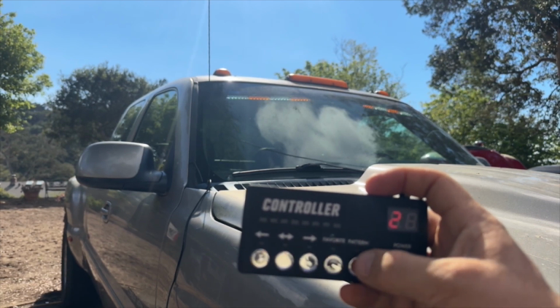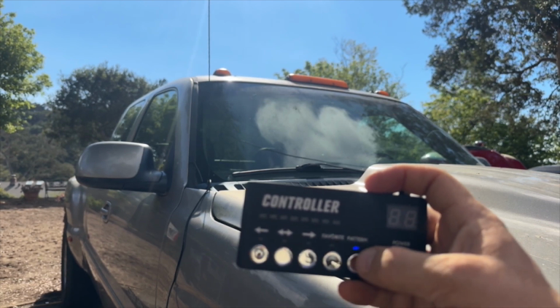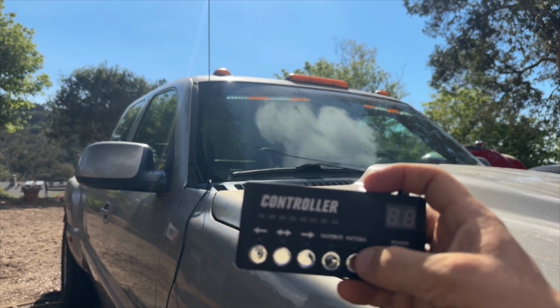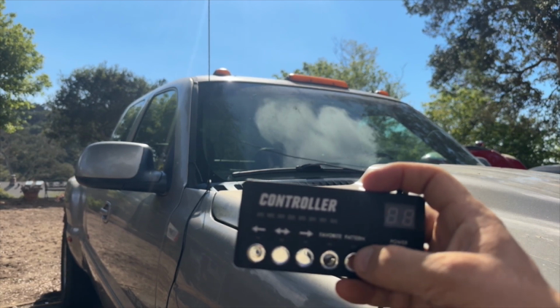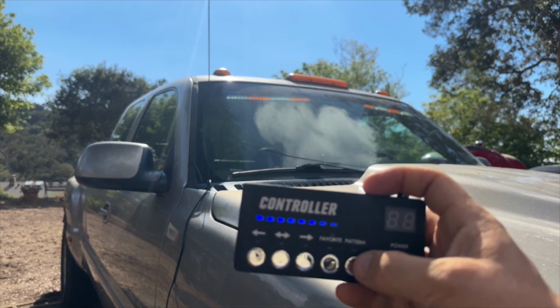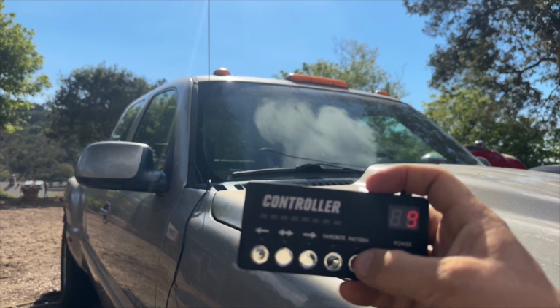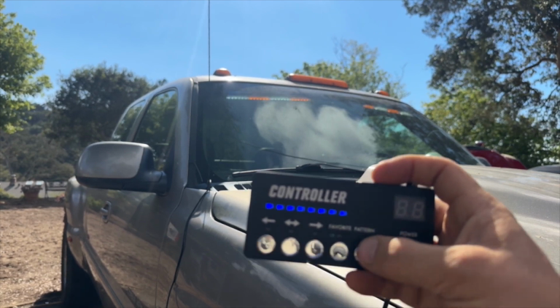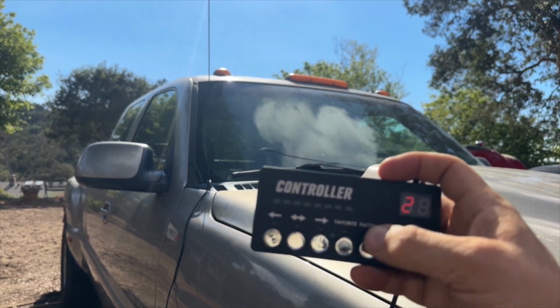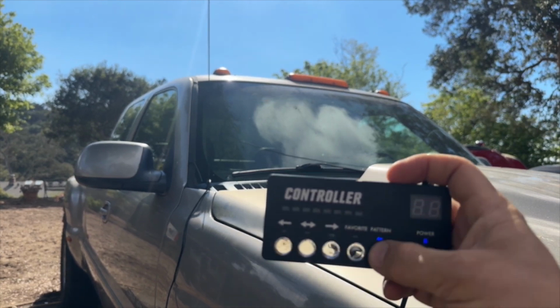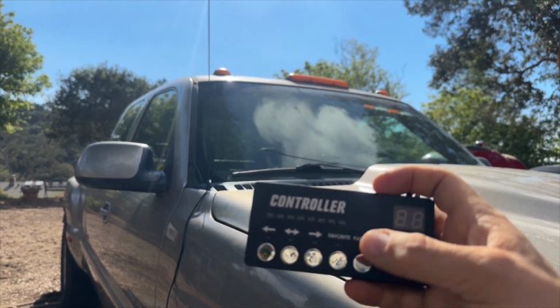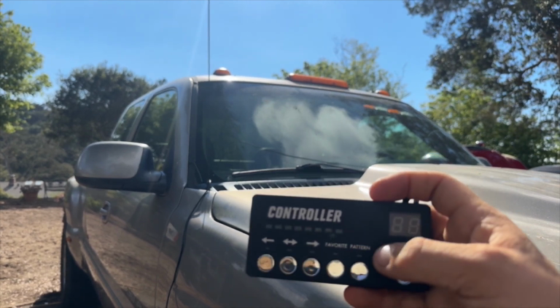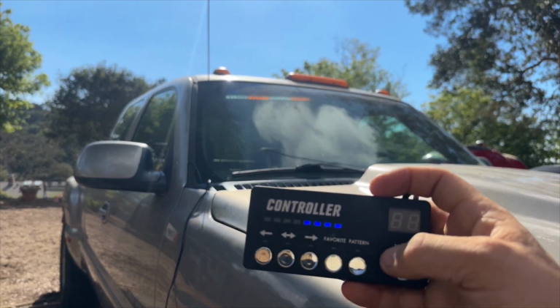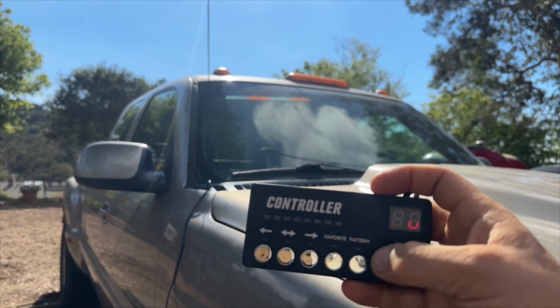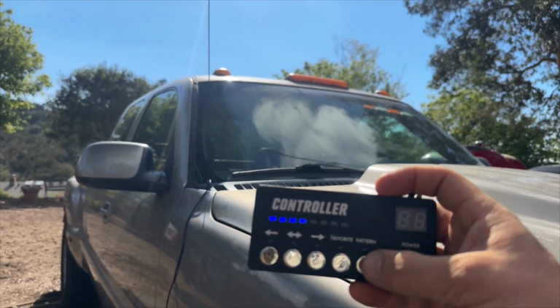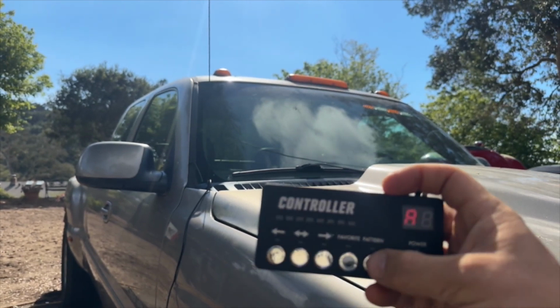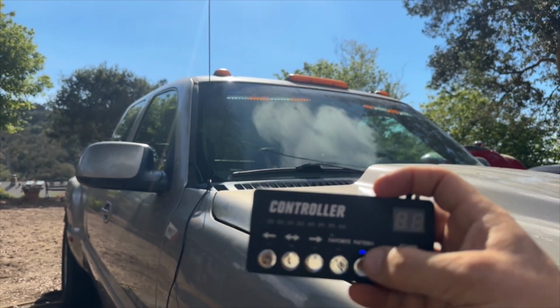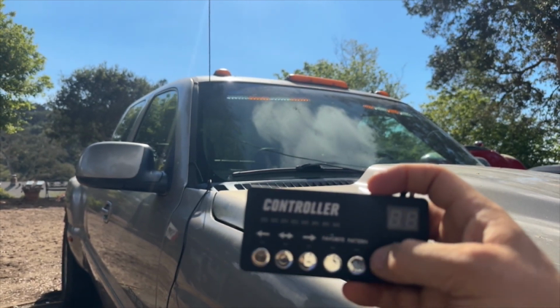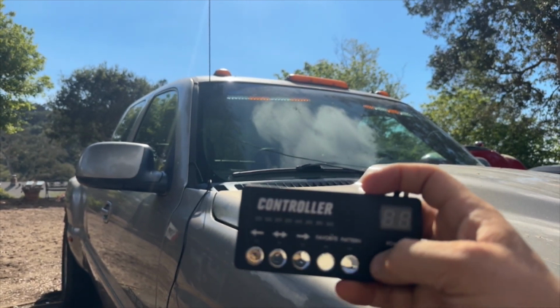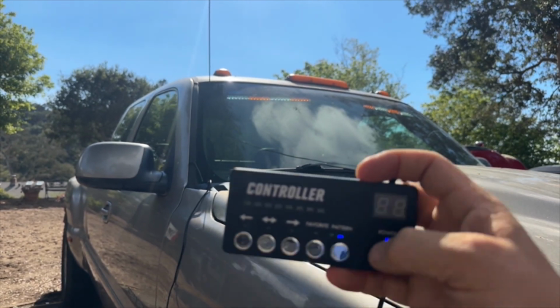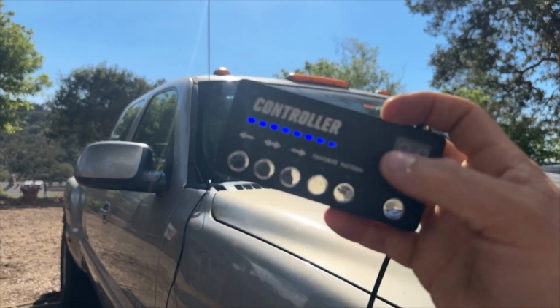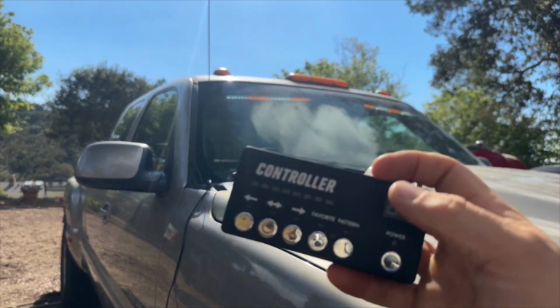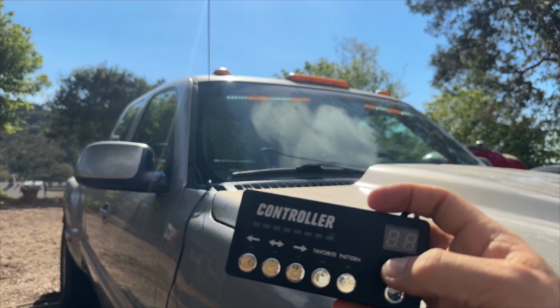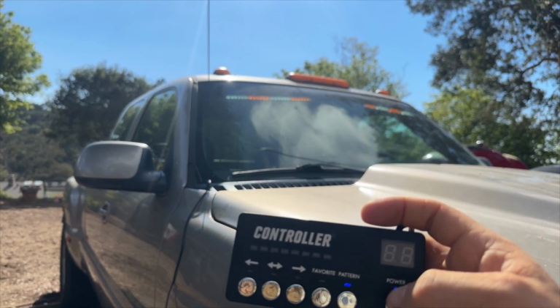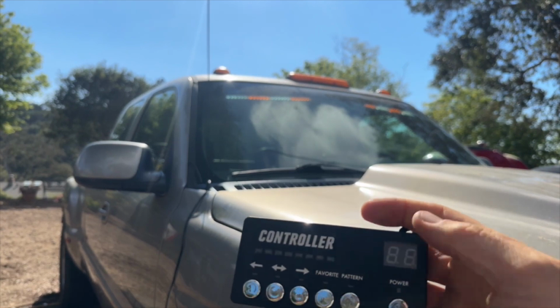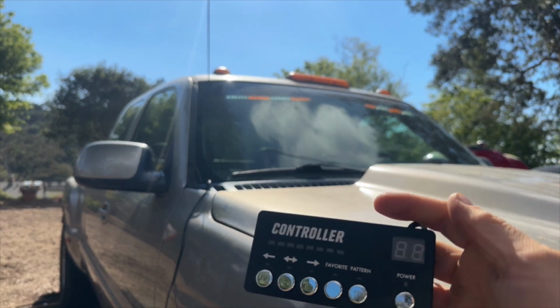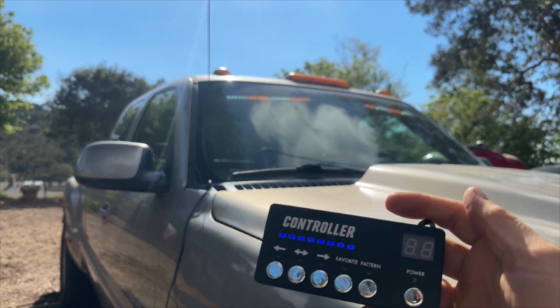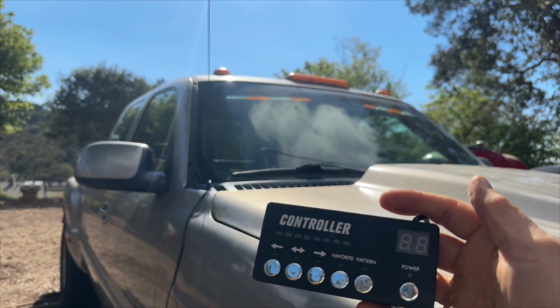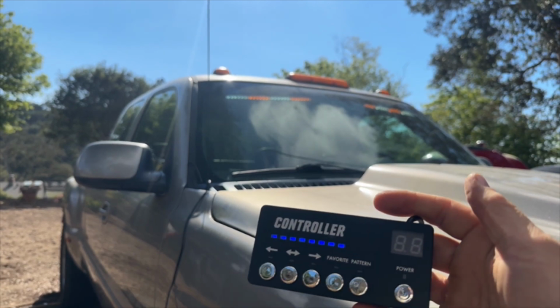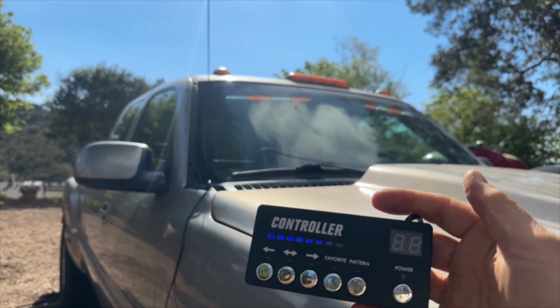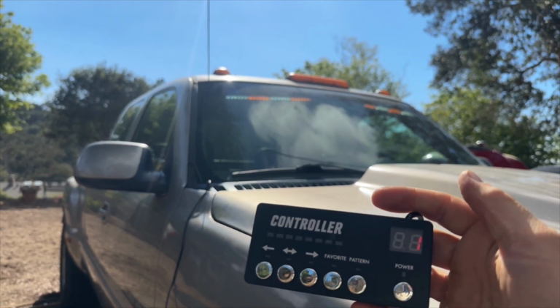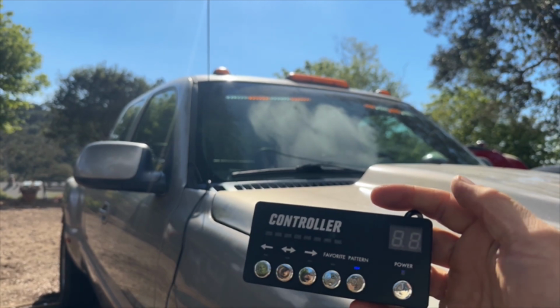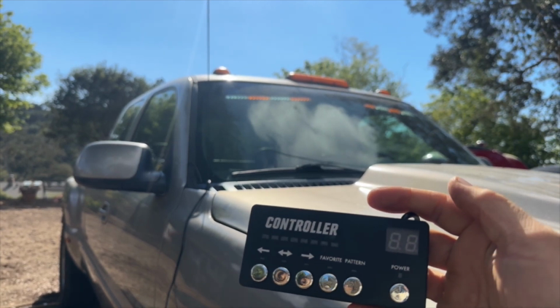And that is all folks — 29 patterns total. I hope this video helps you with your buying decision.